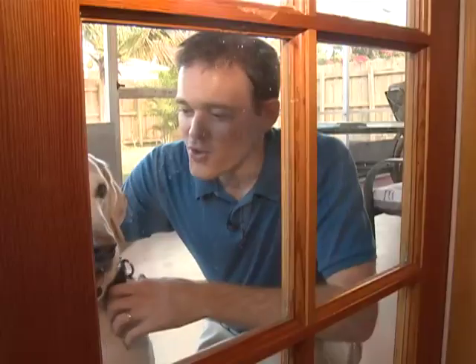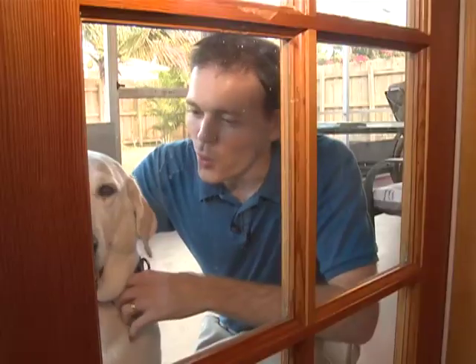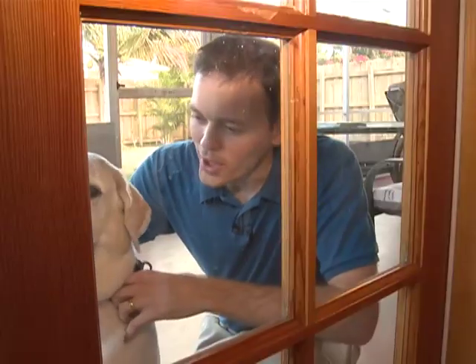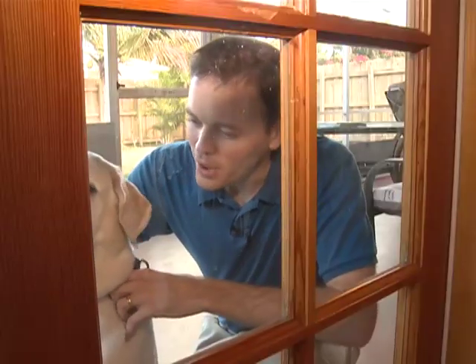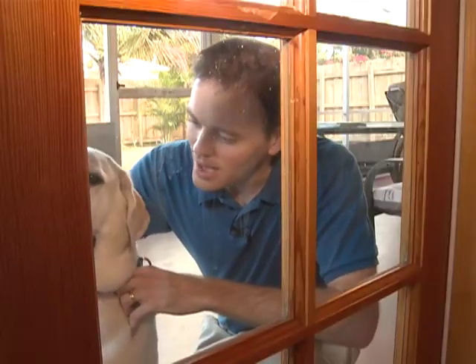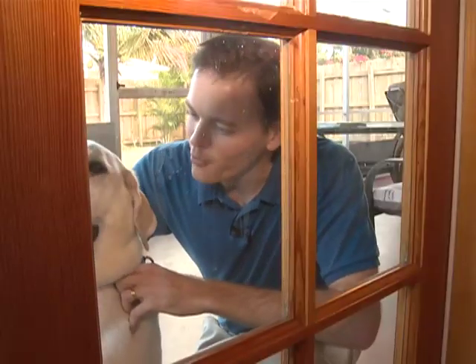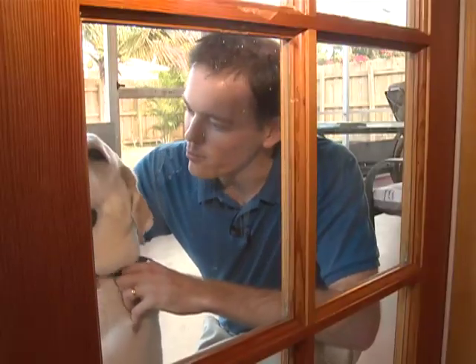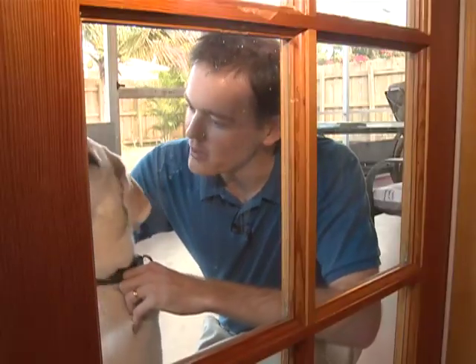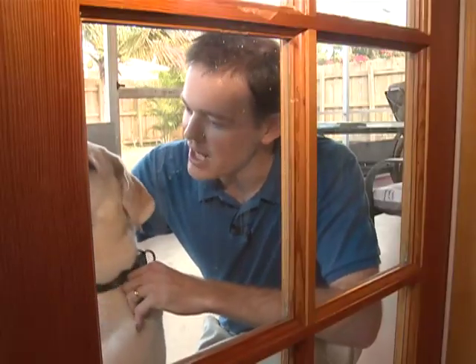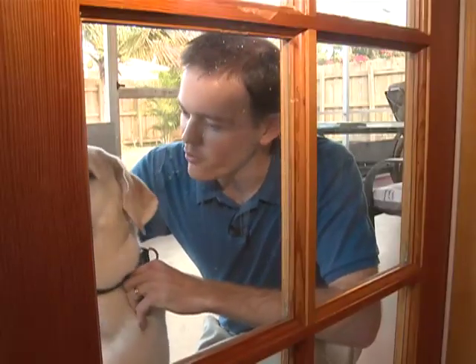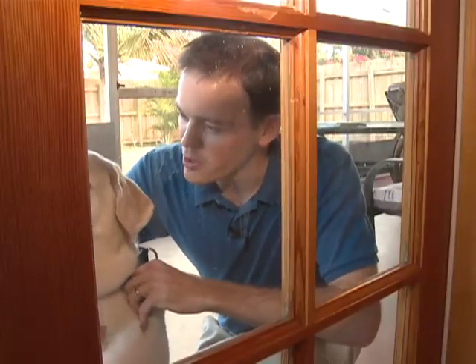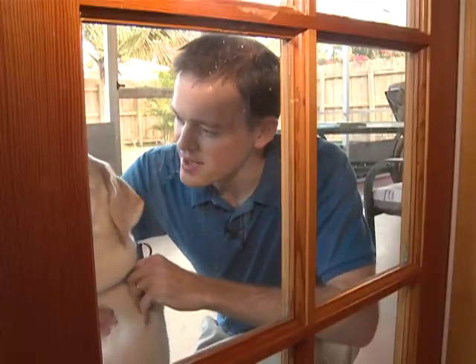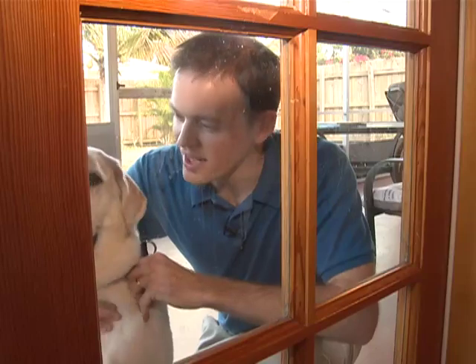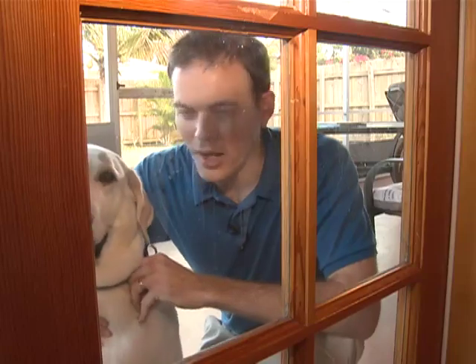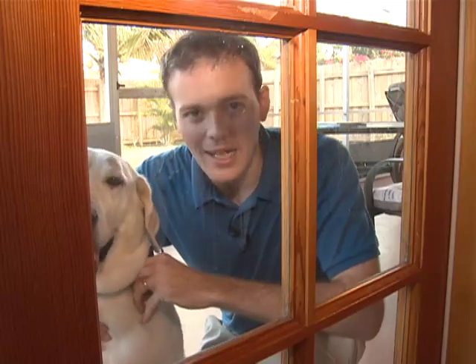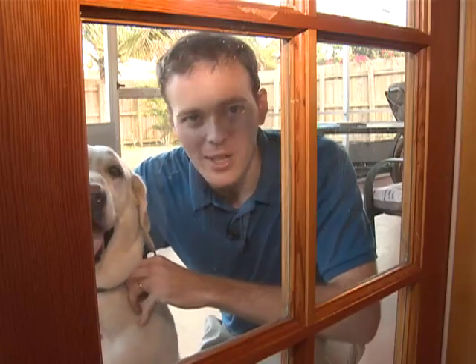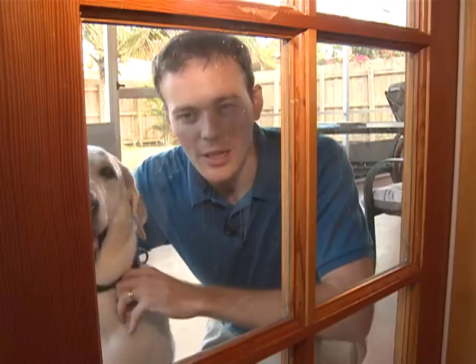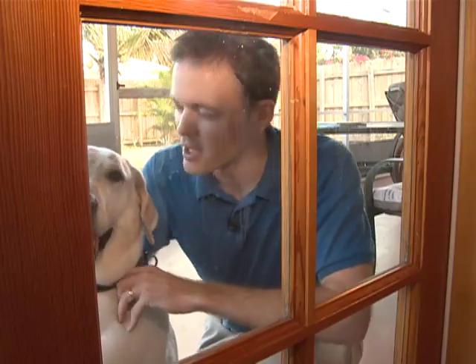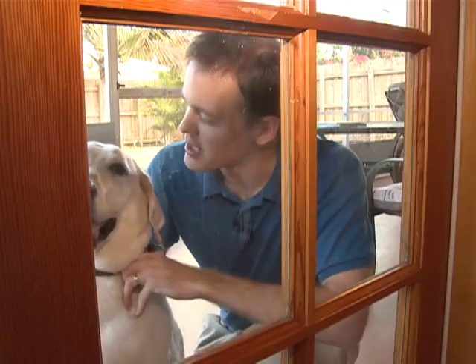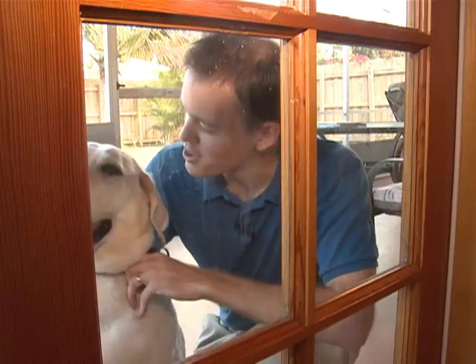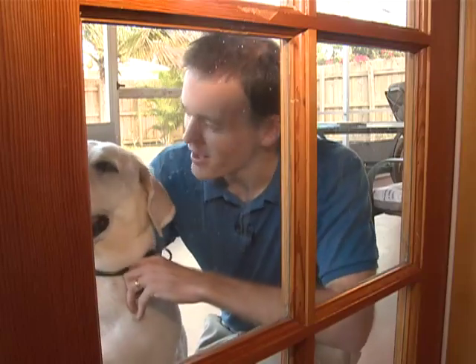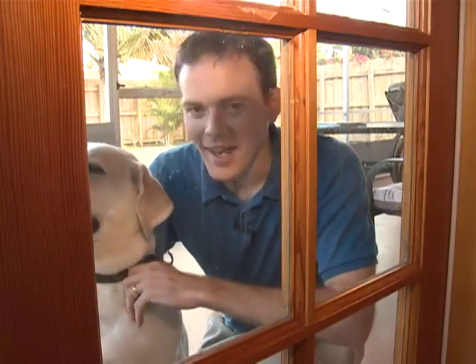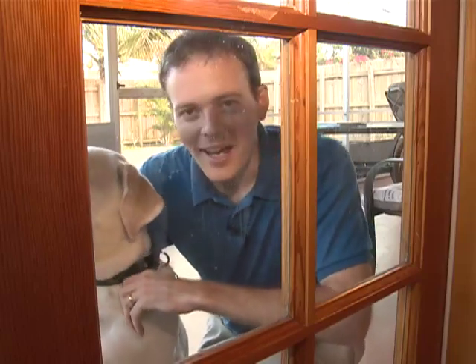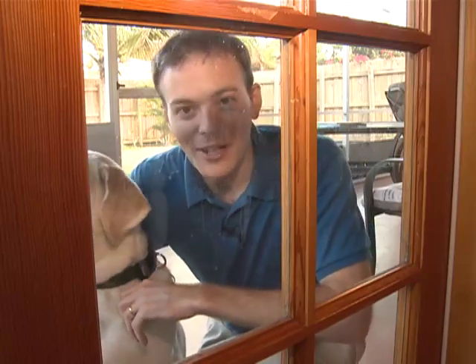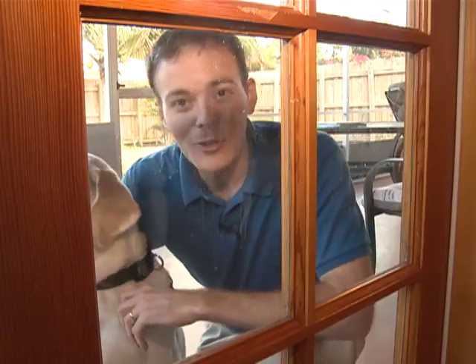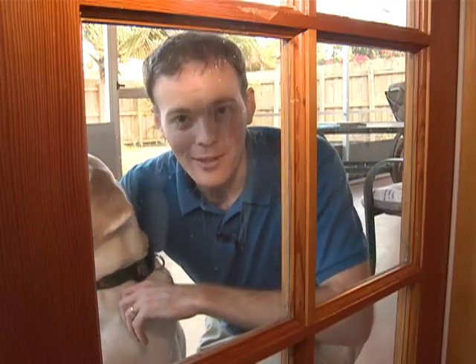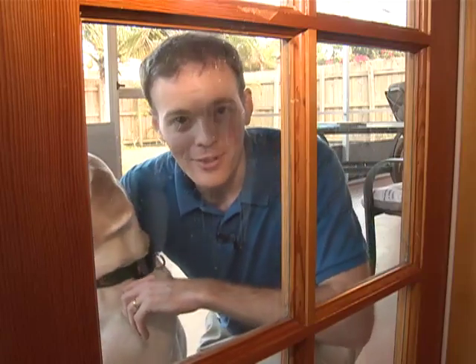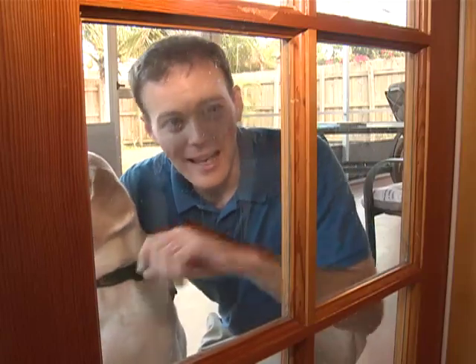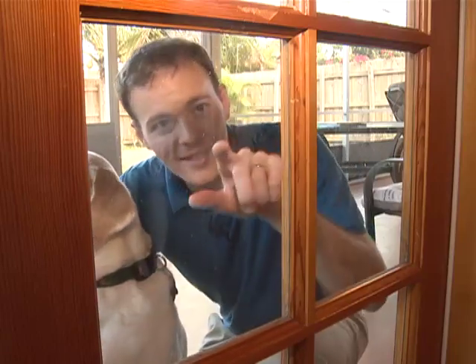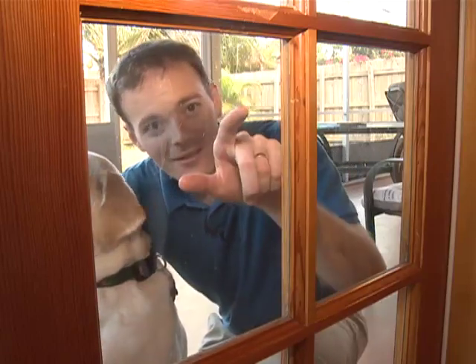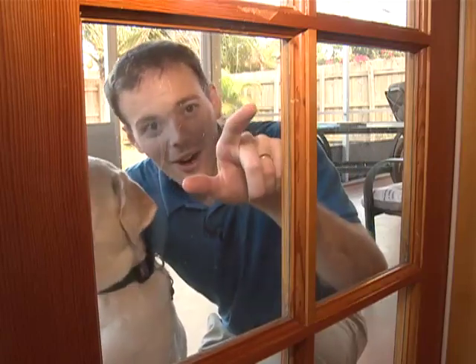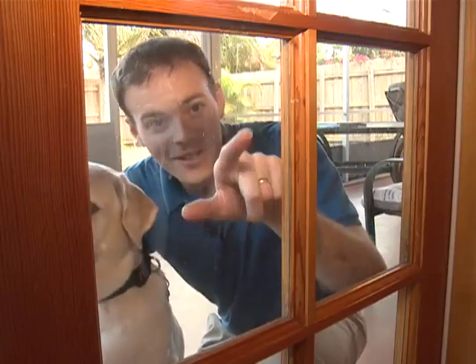So where did Brinks come from? He was adopted from the Humane Society of Broward County, where he was given a second chance and a new life as an artist.